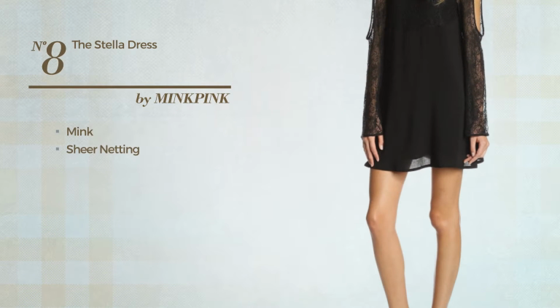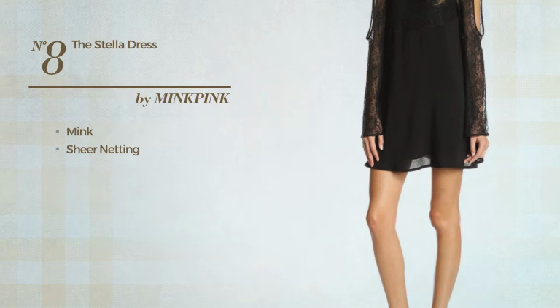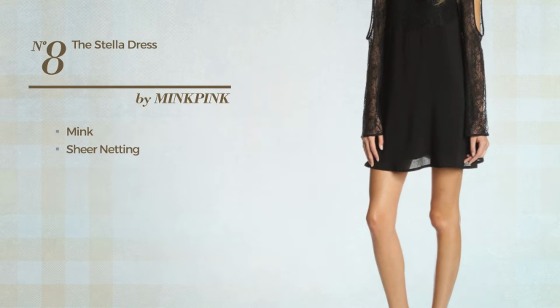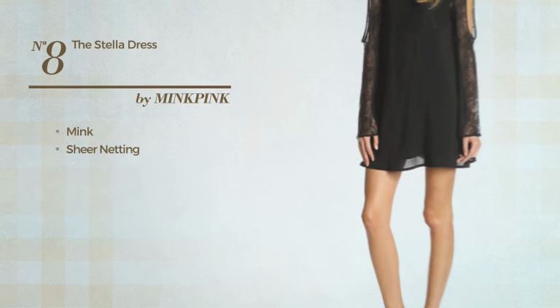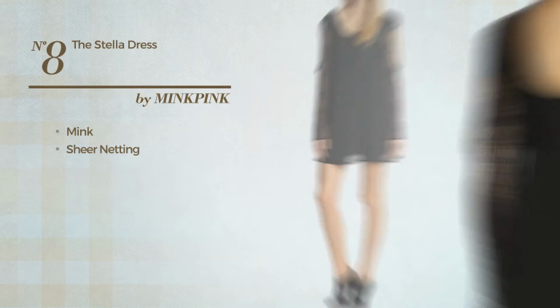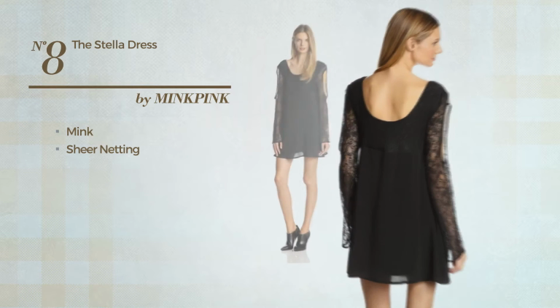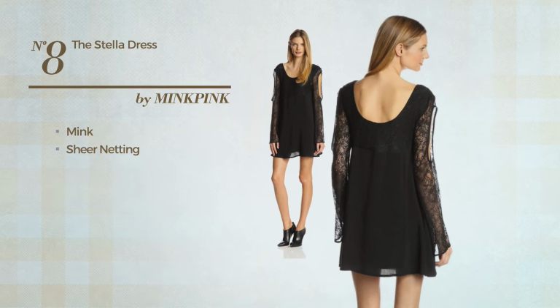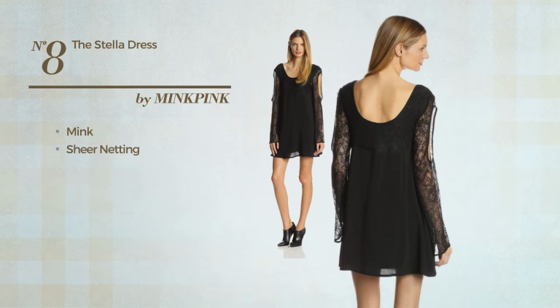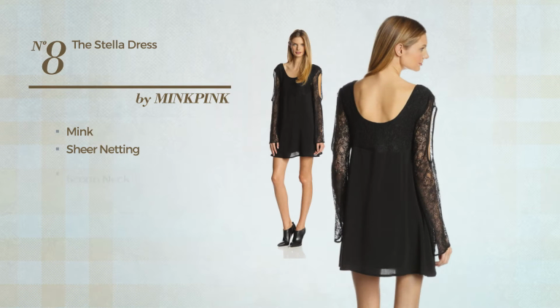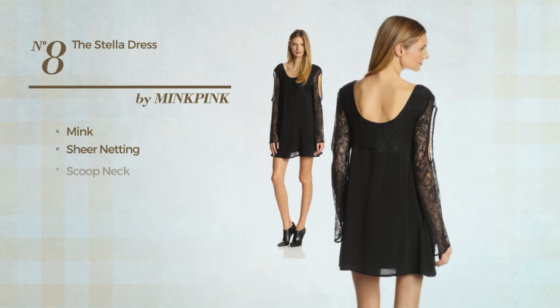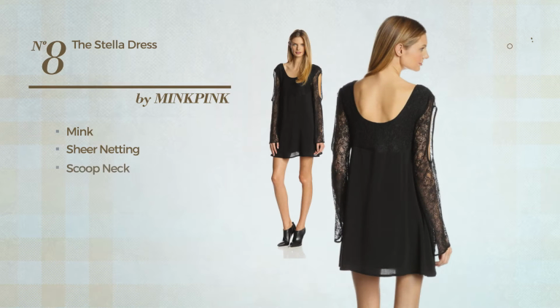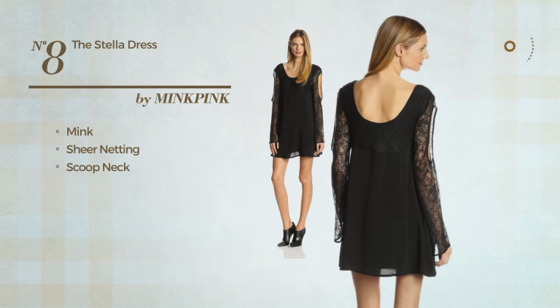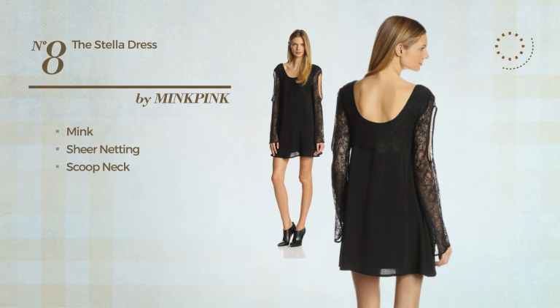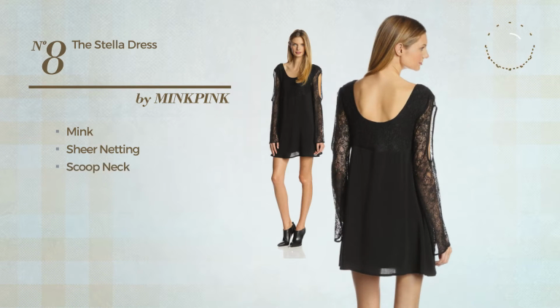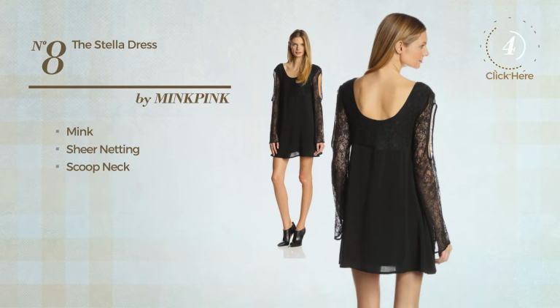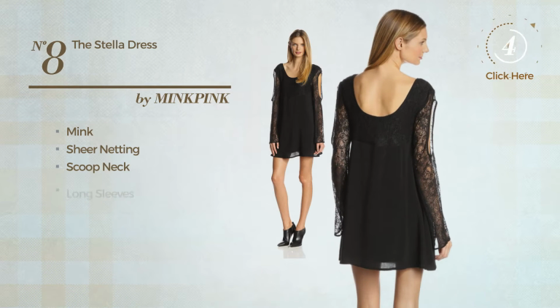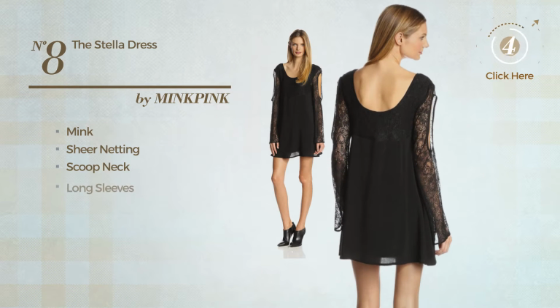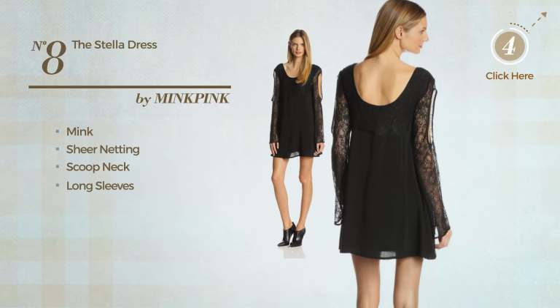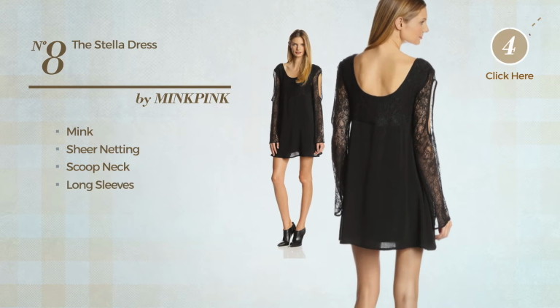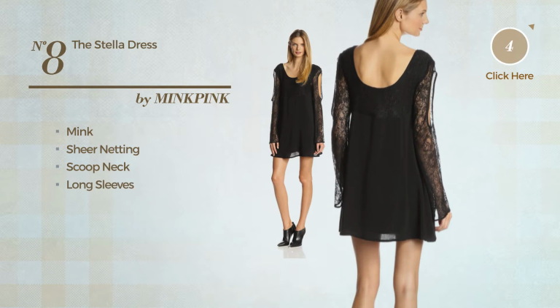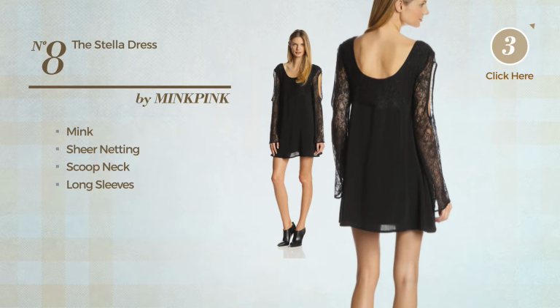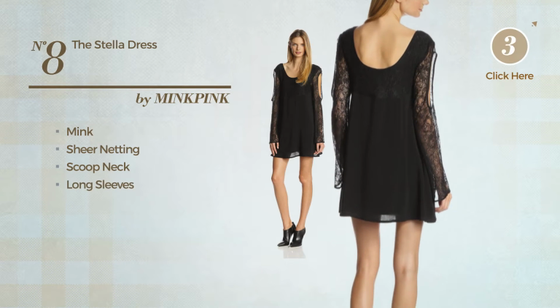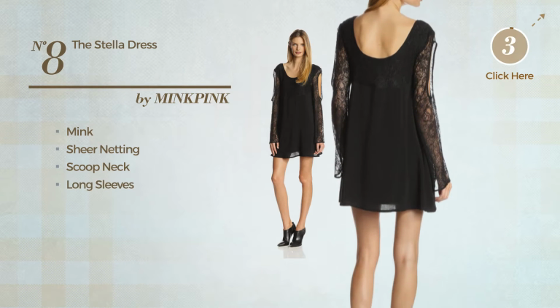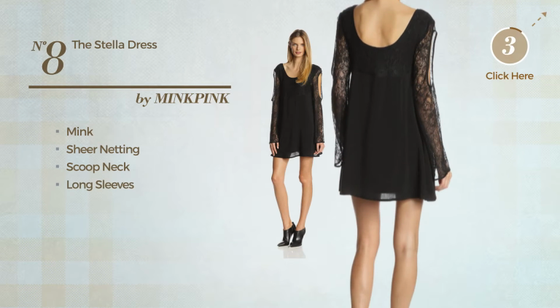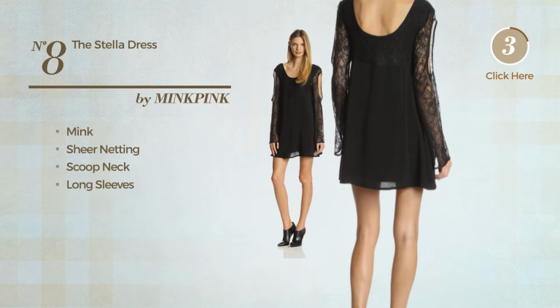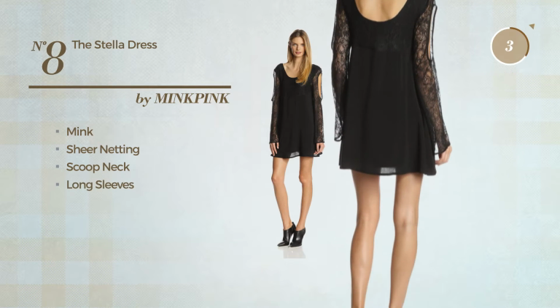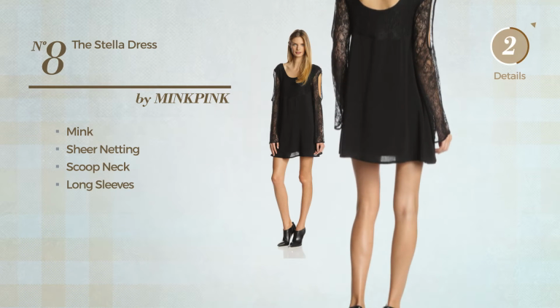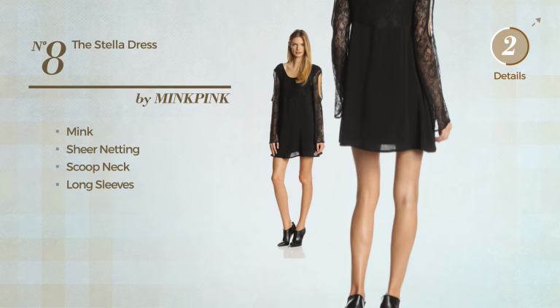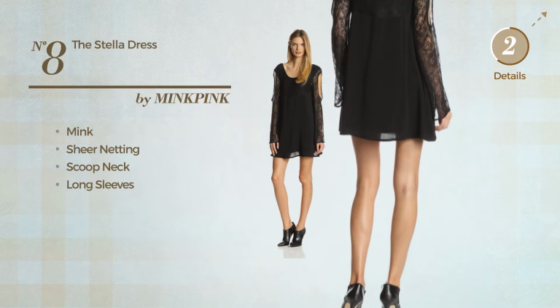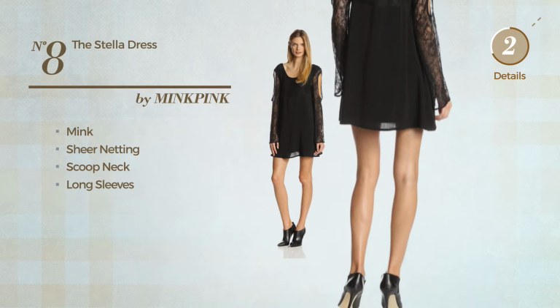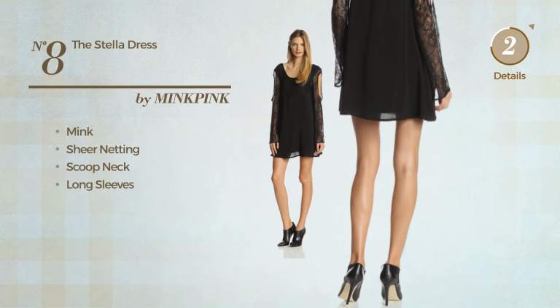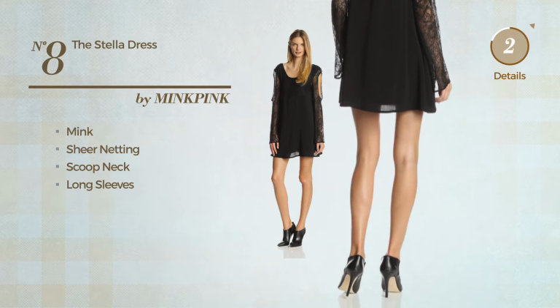Number 8: Adorned with sheer netting, this dress includes a scoop neck and long sleeves. Available in two more colors.